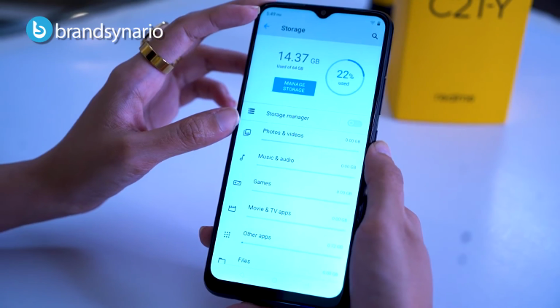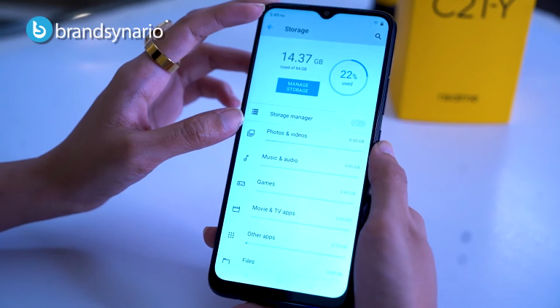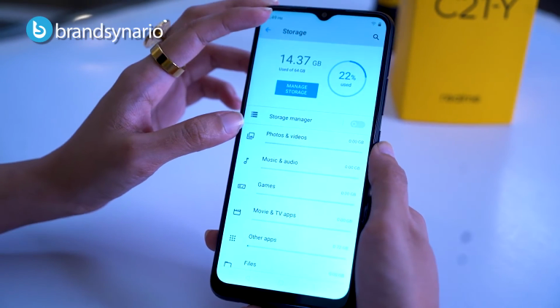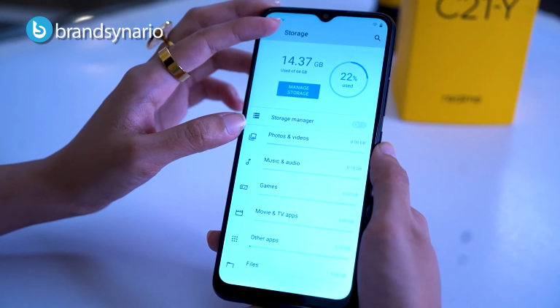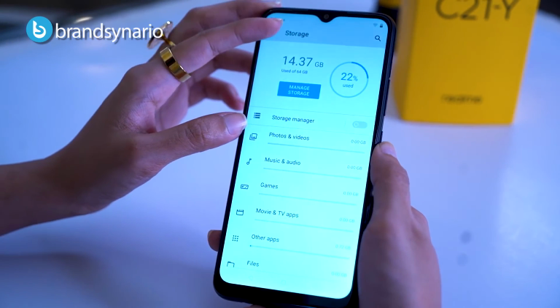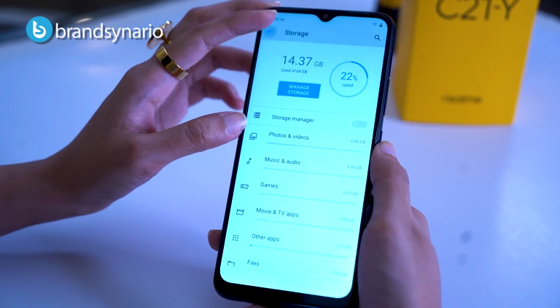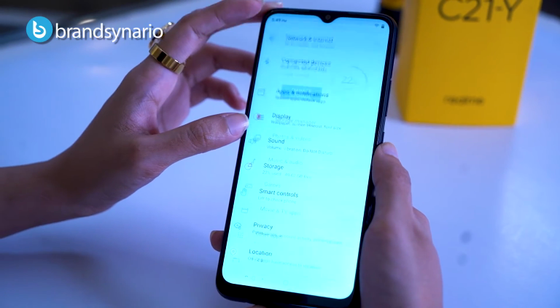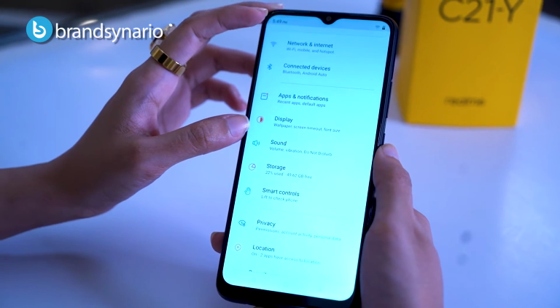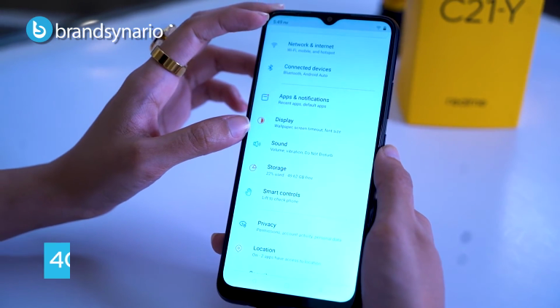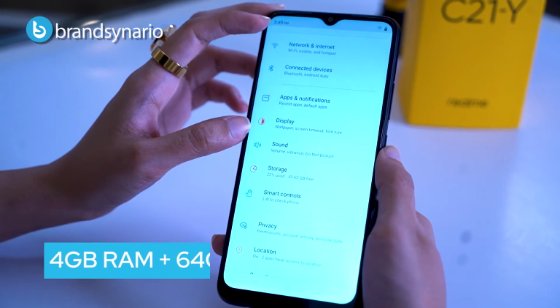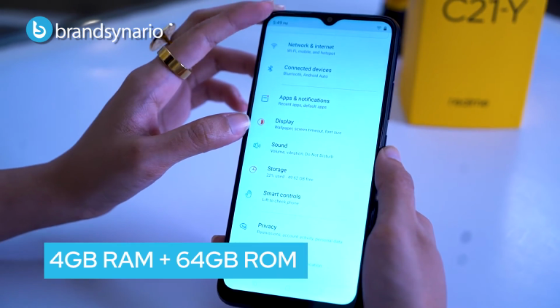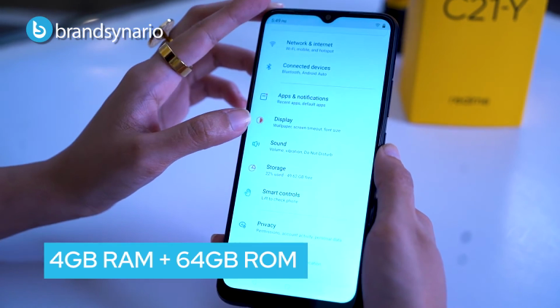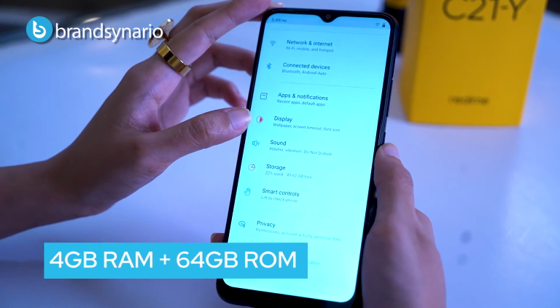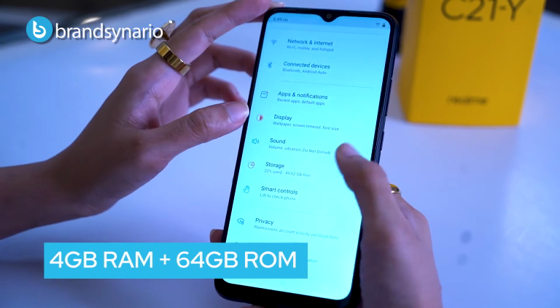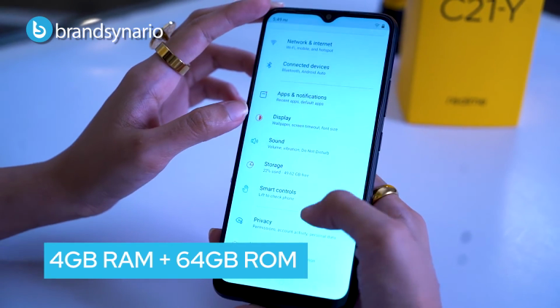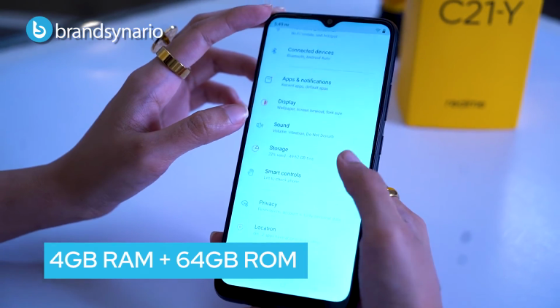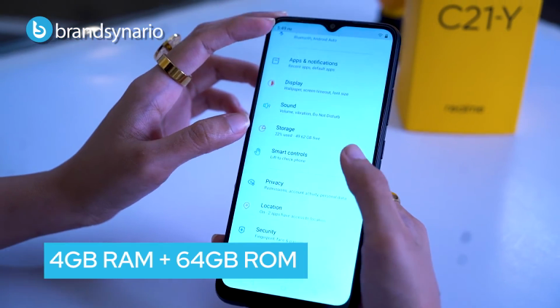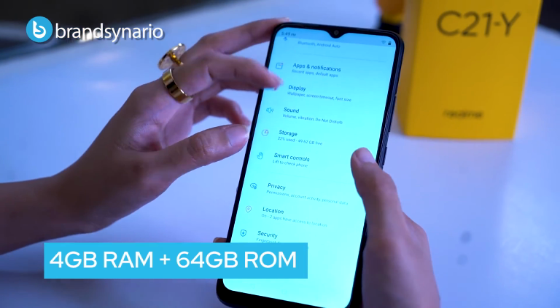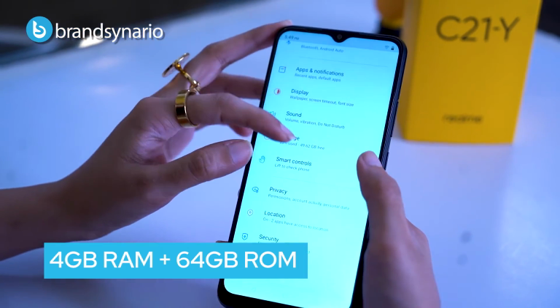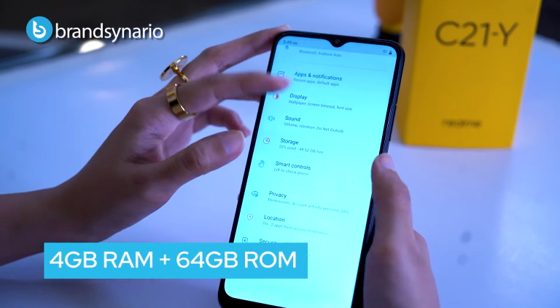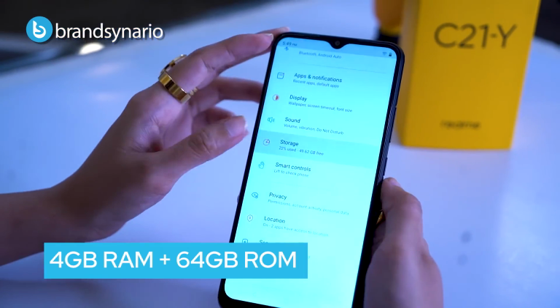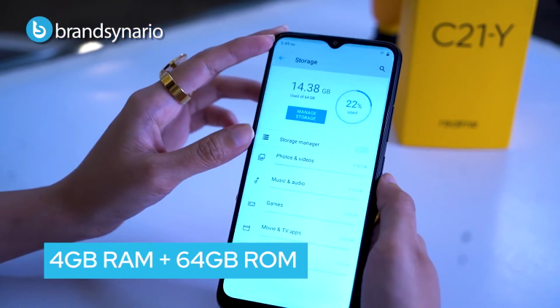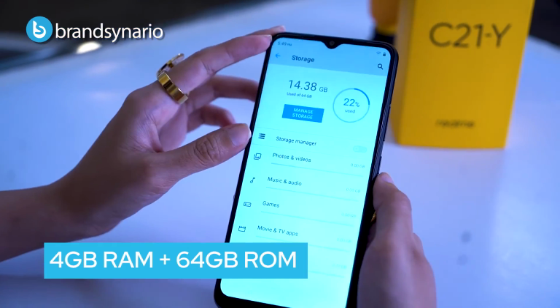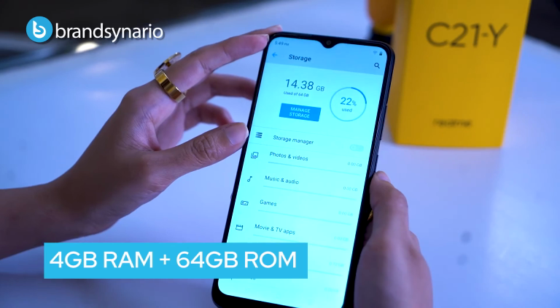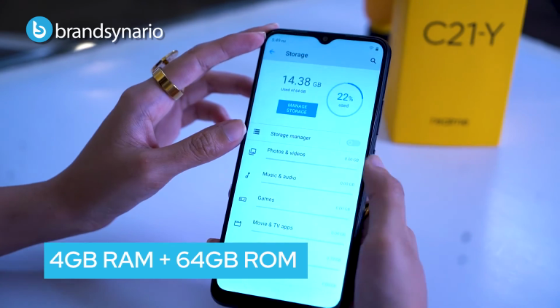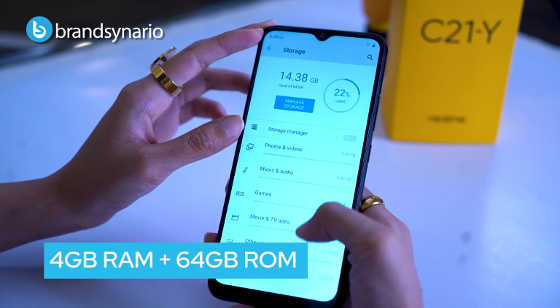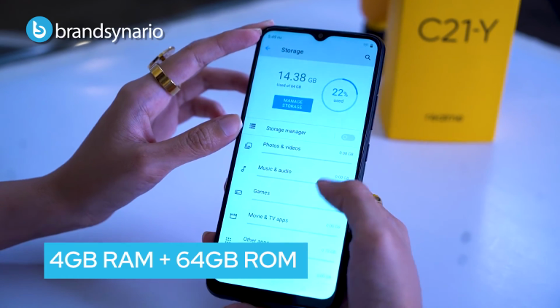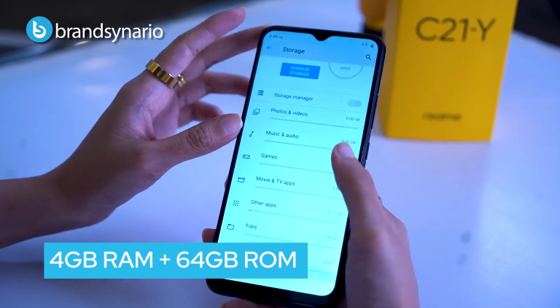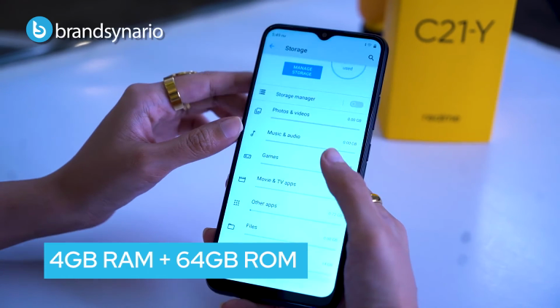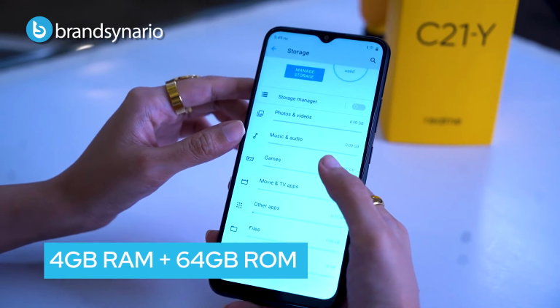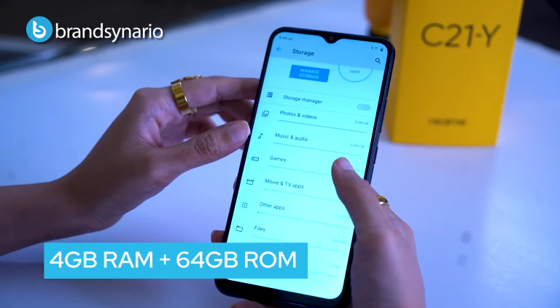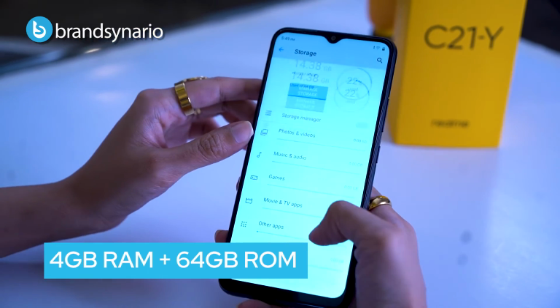Now let's talk about storage. It comes with 4GB RAM and 64GB ROM which you can expand up to 256GB.